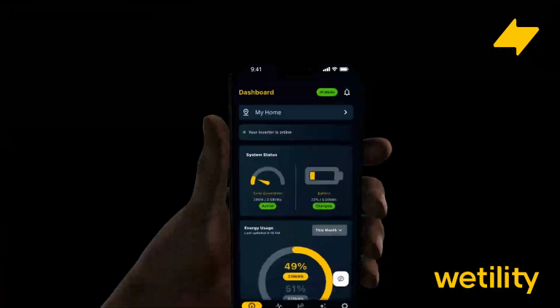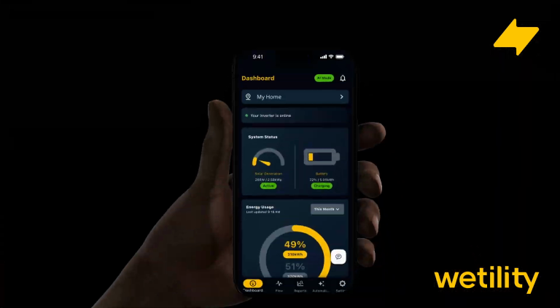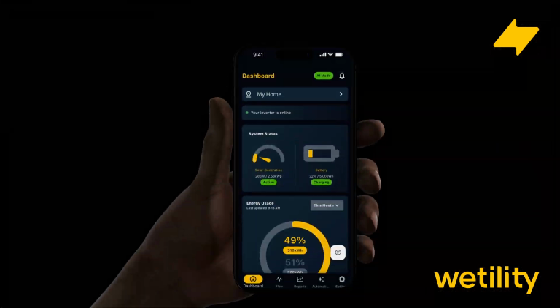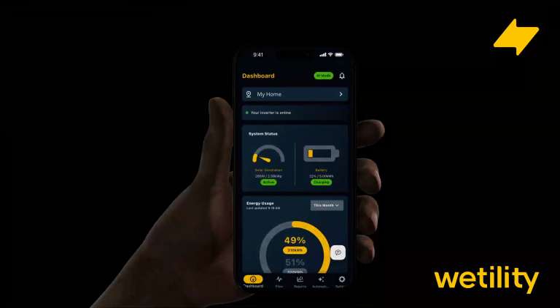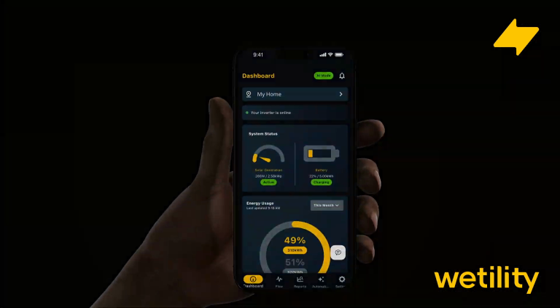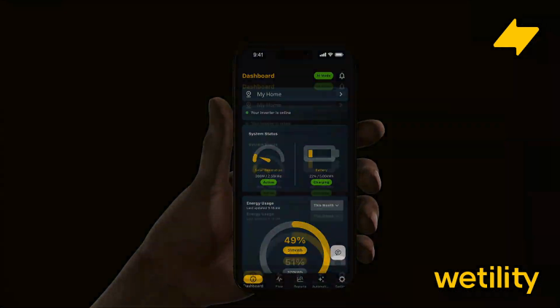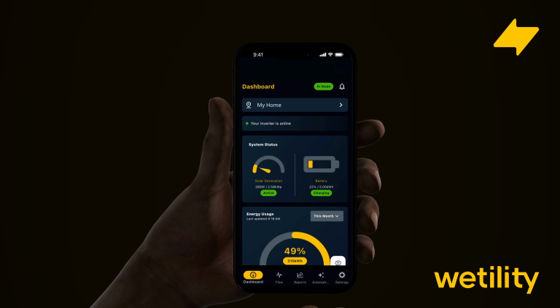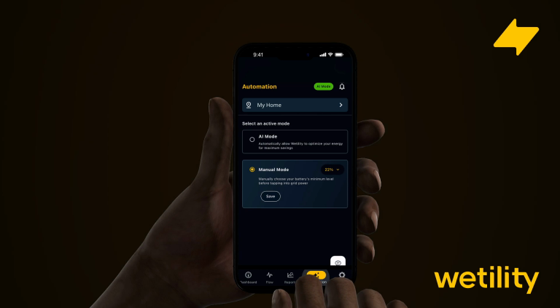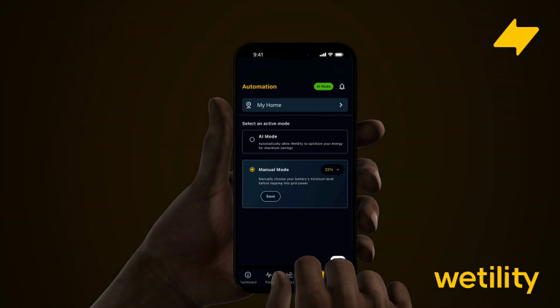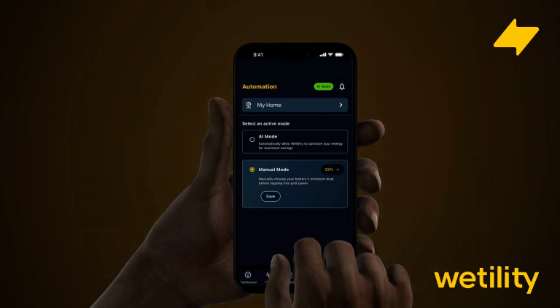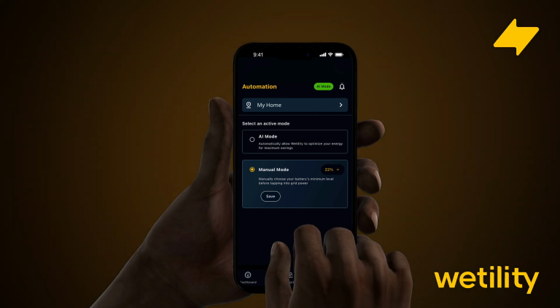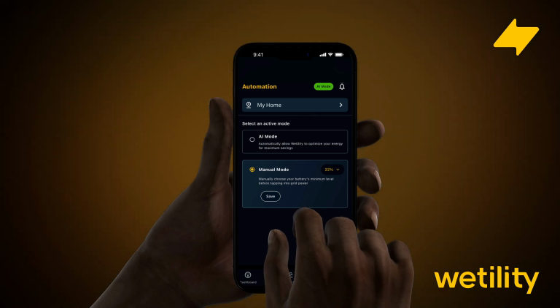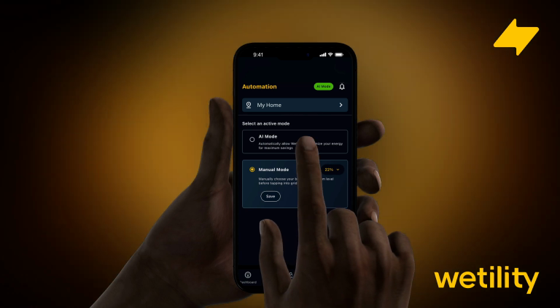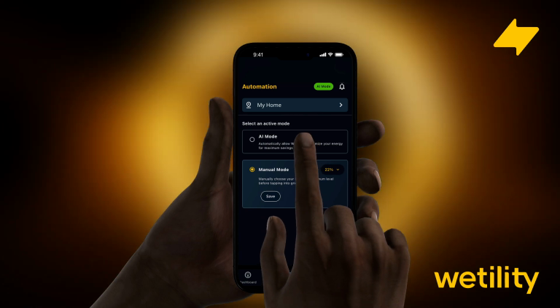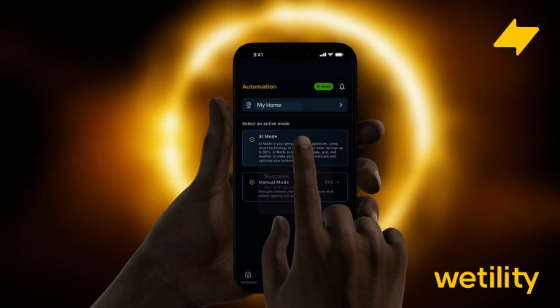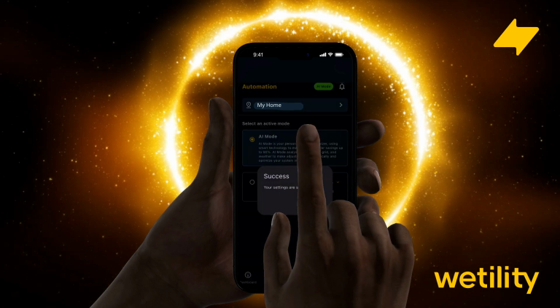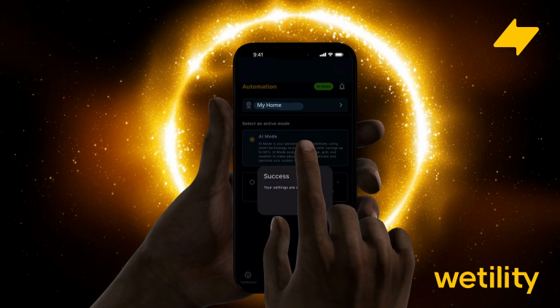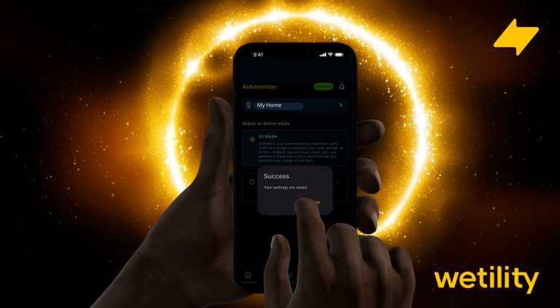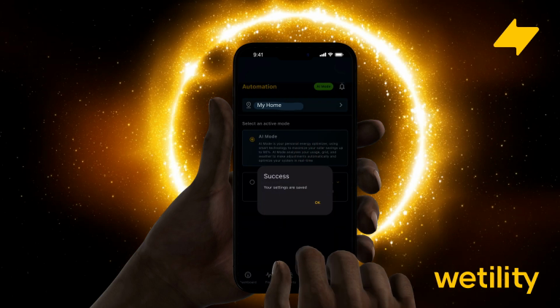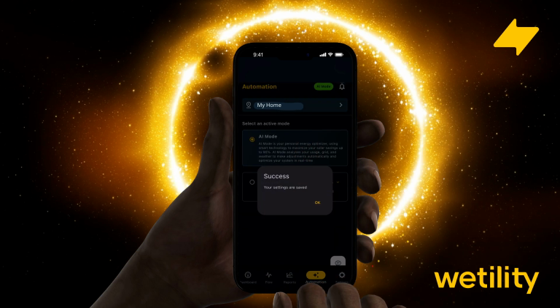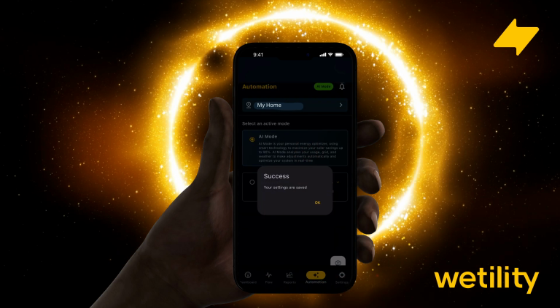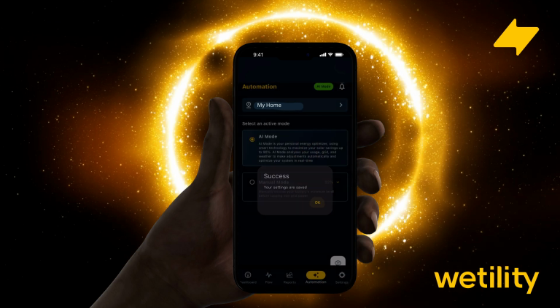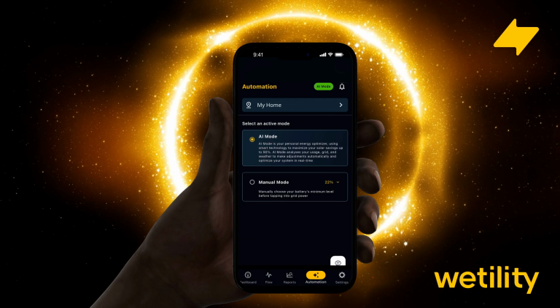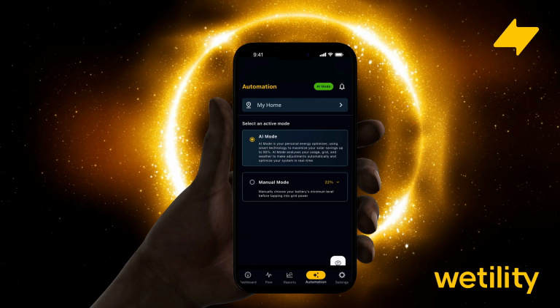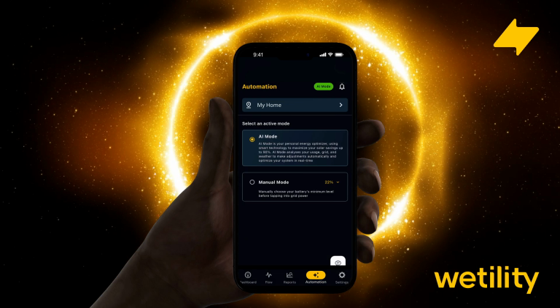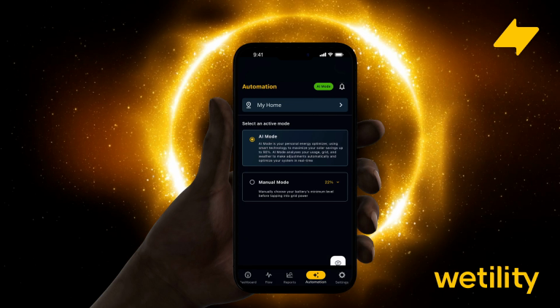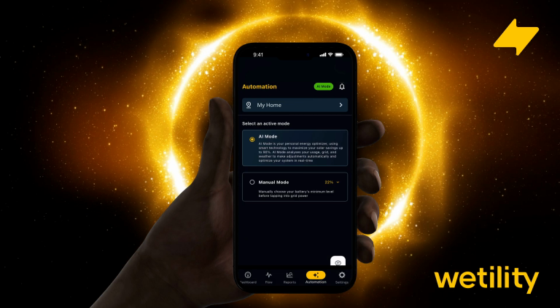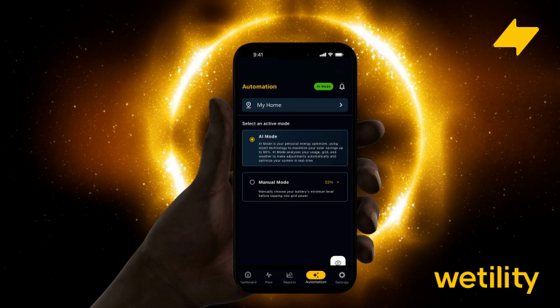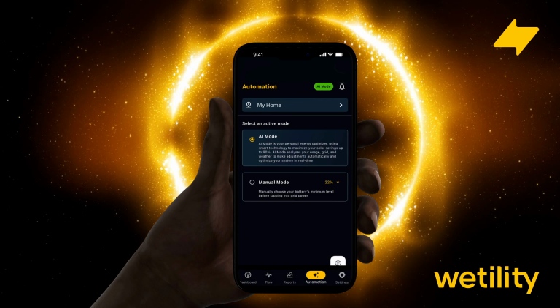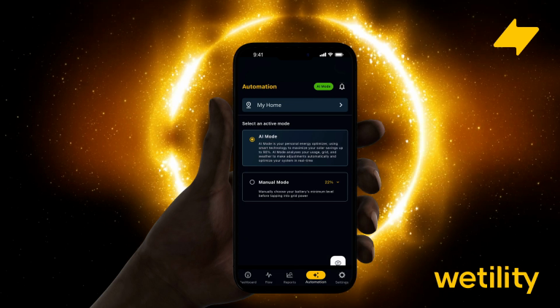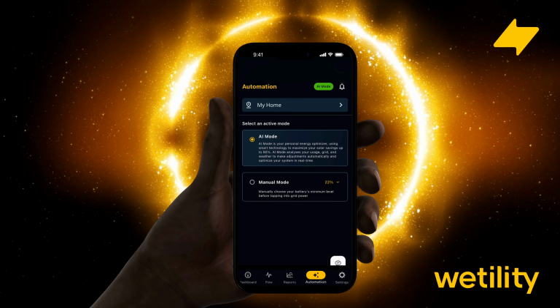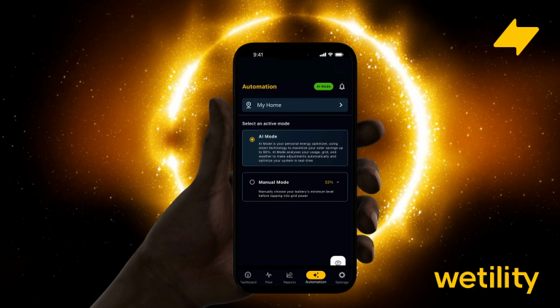Just open the utility app, tap to activate AI Mode, and it starts working for you right away.